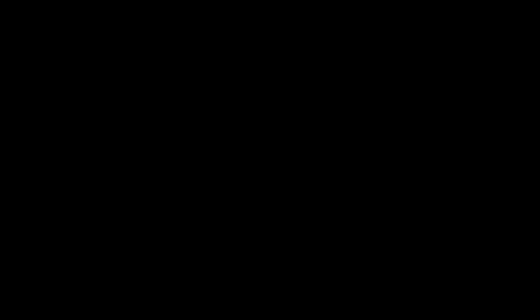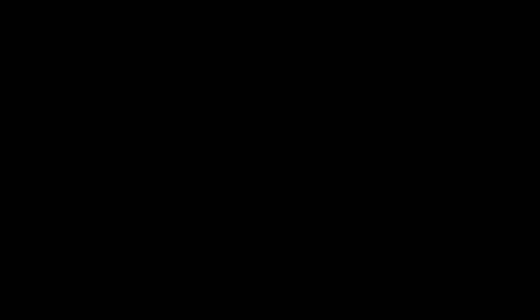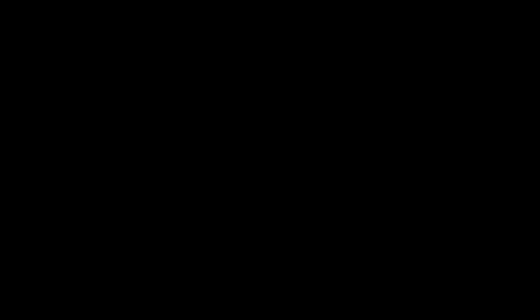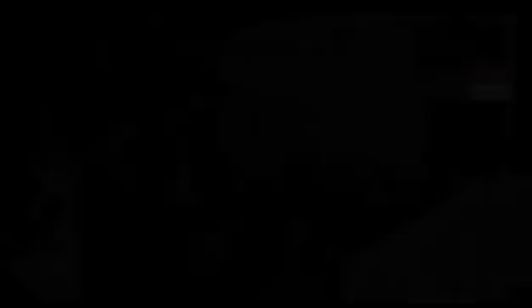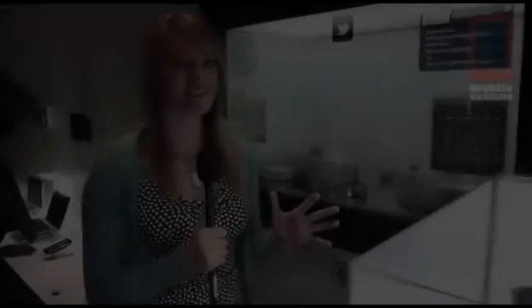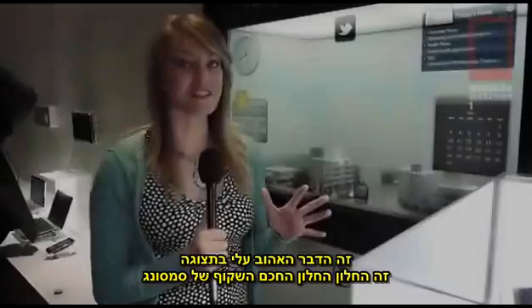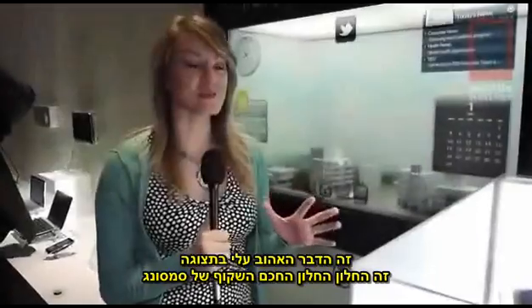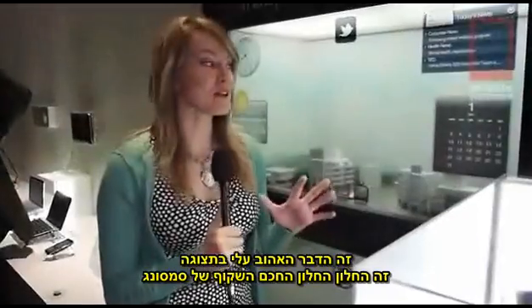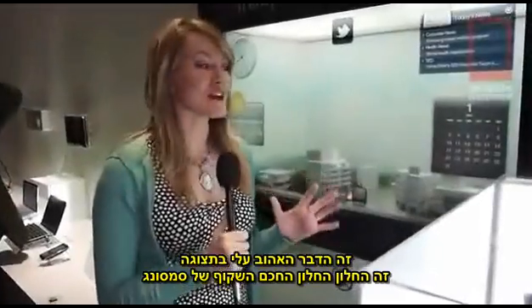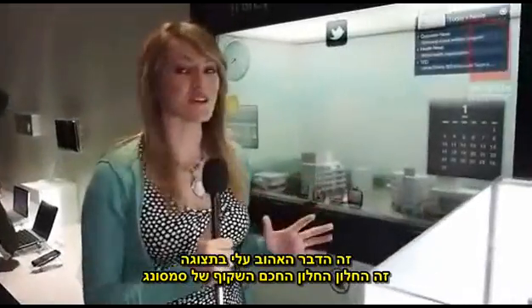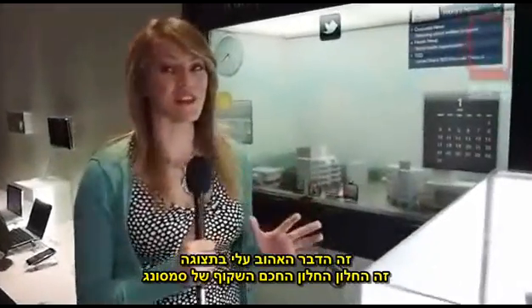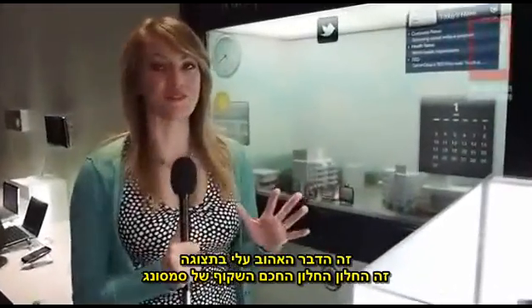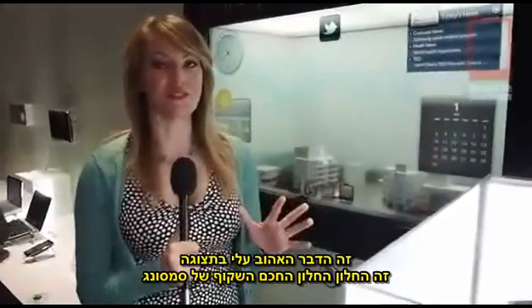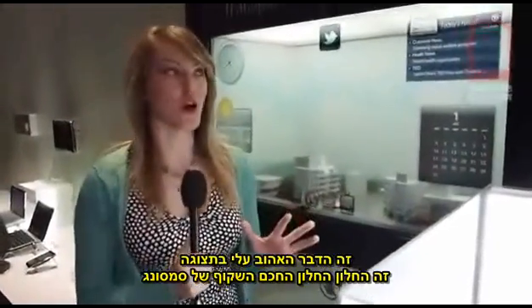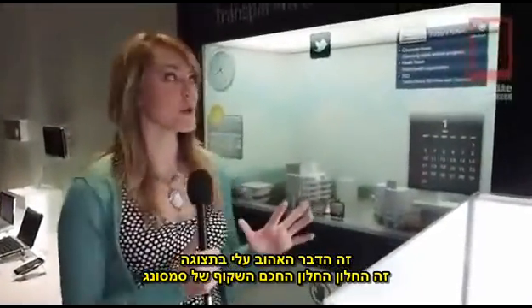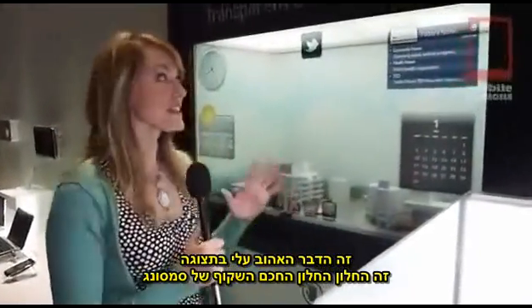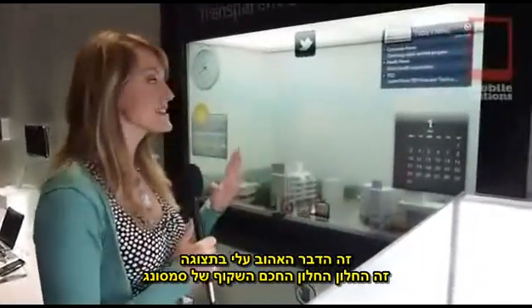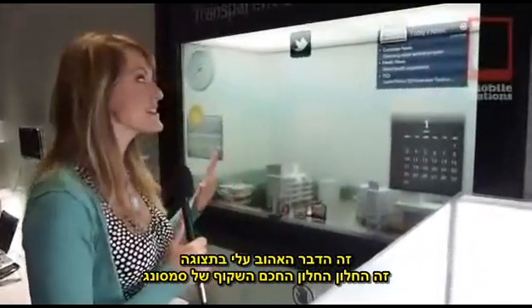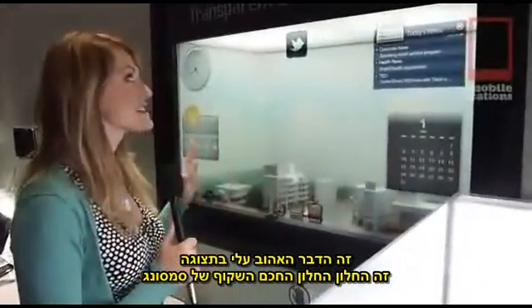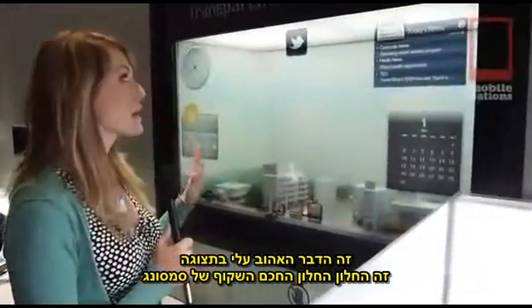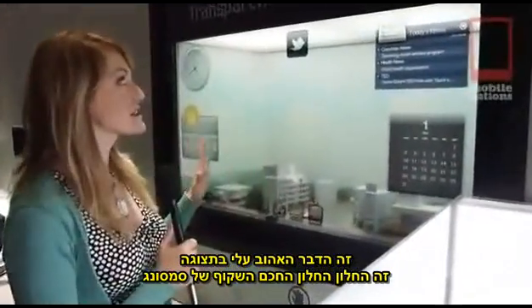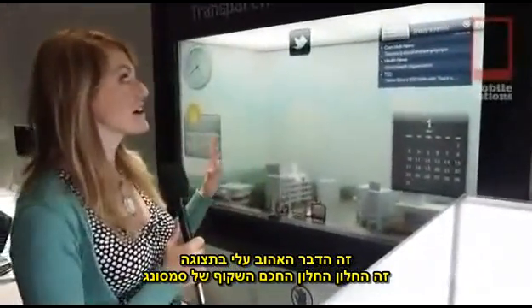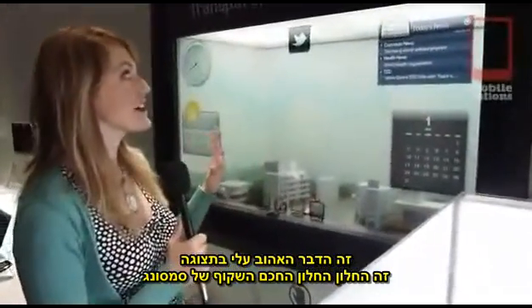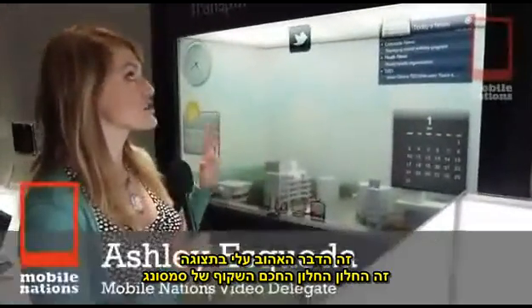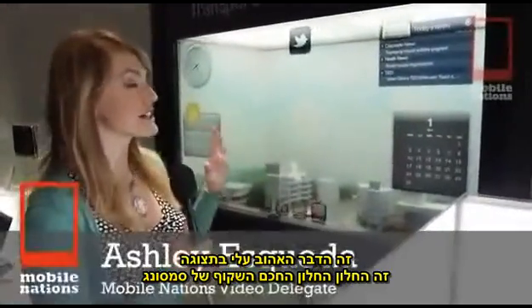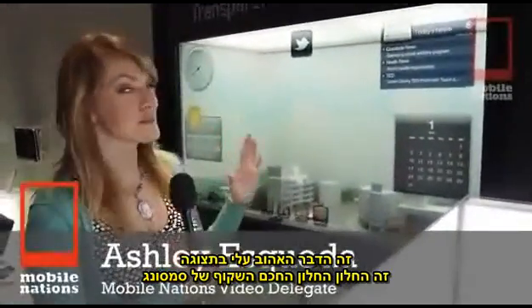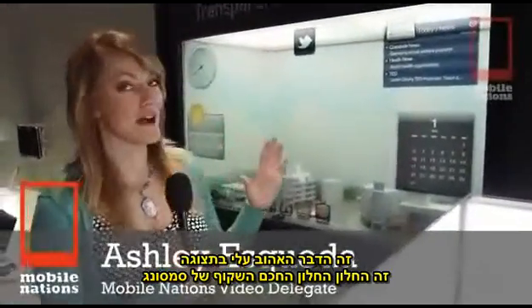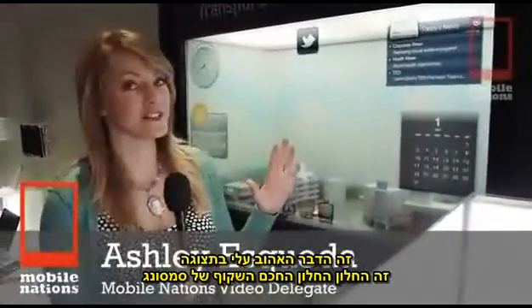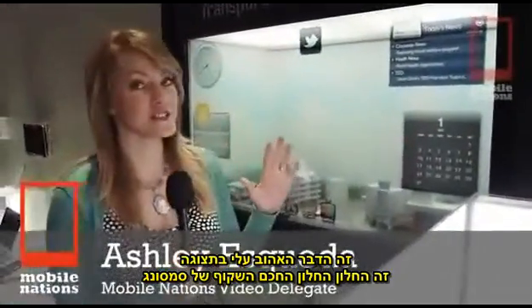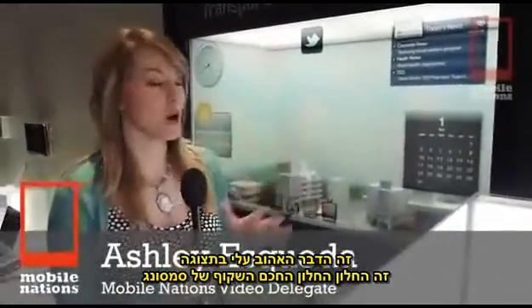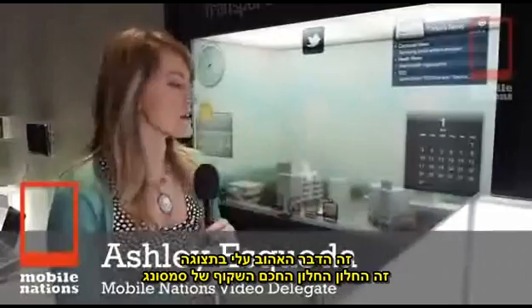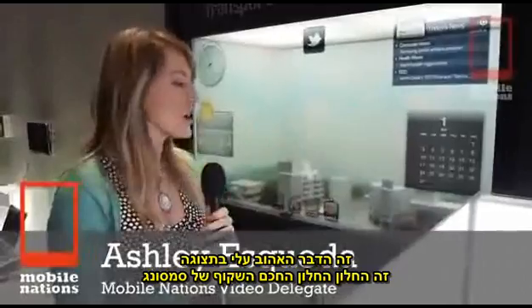Okay you guys, this is my favorite thing of the show. This is the Samsung transparent smart window.